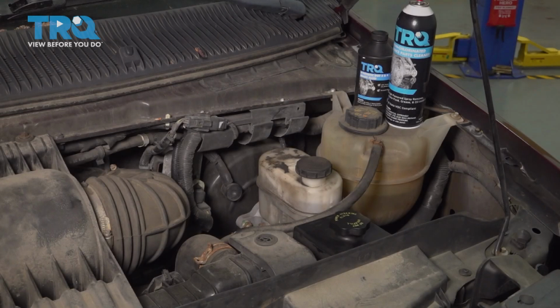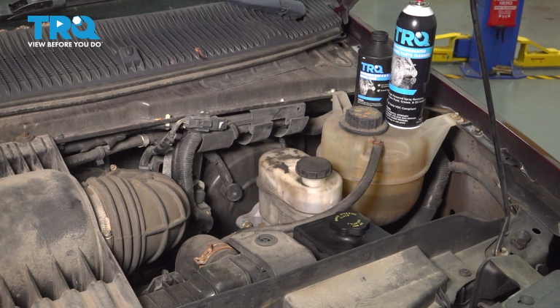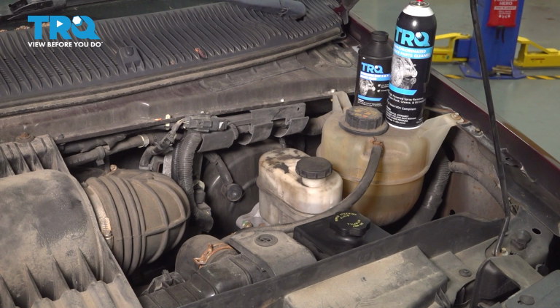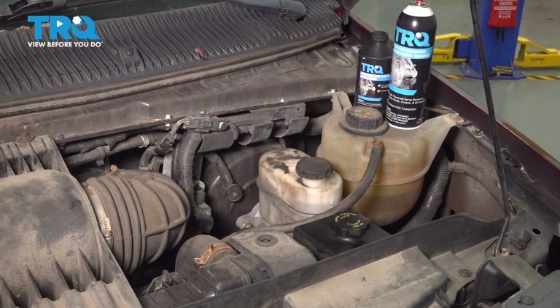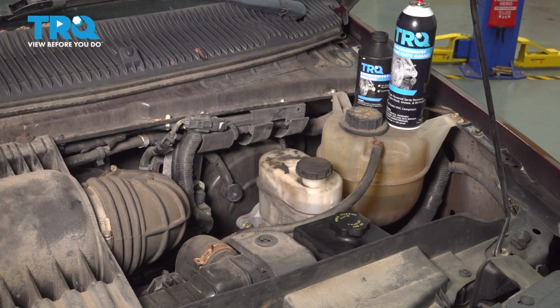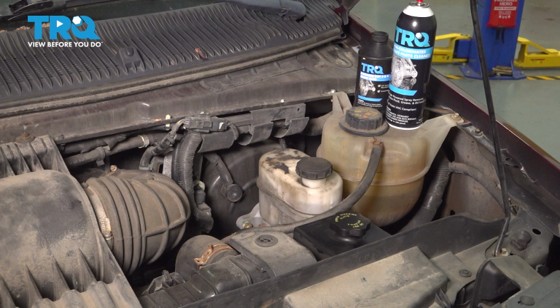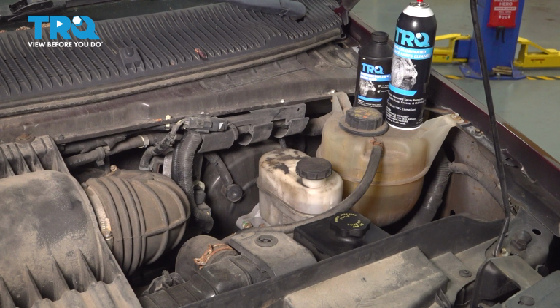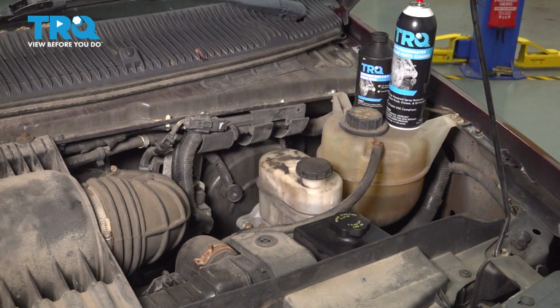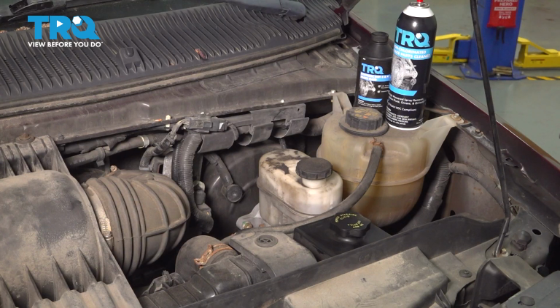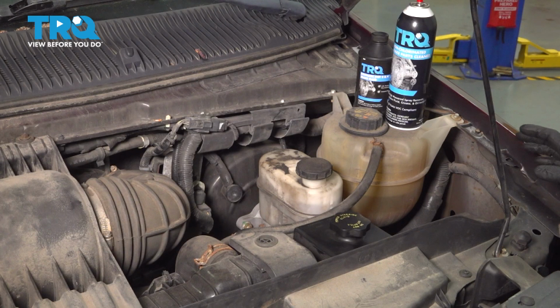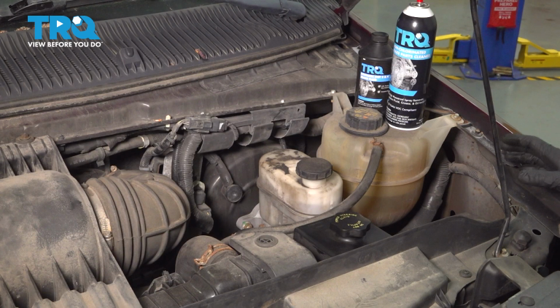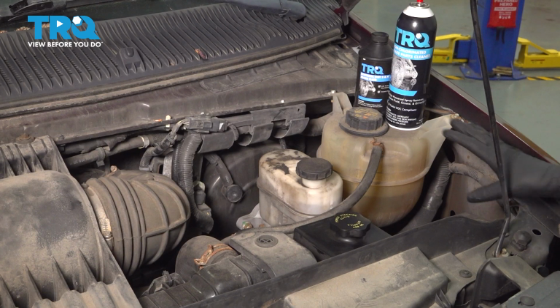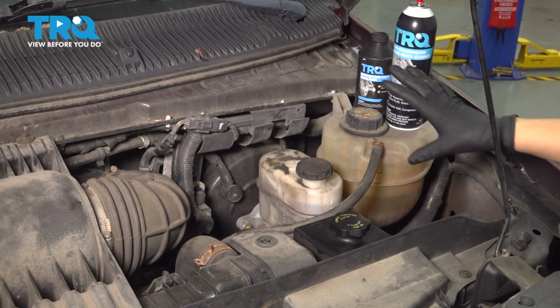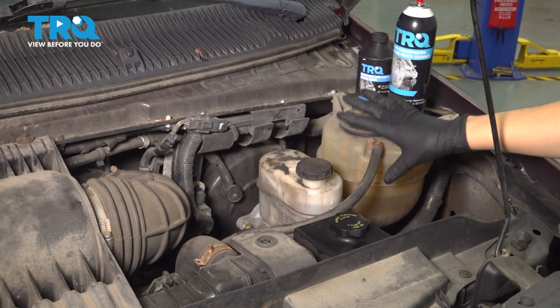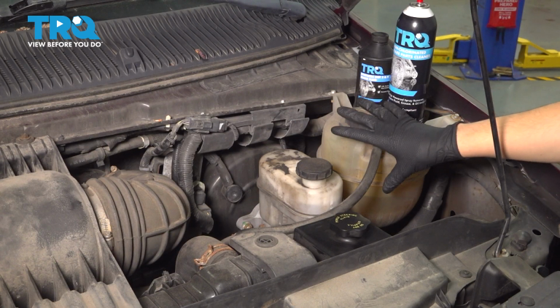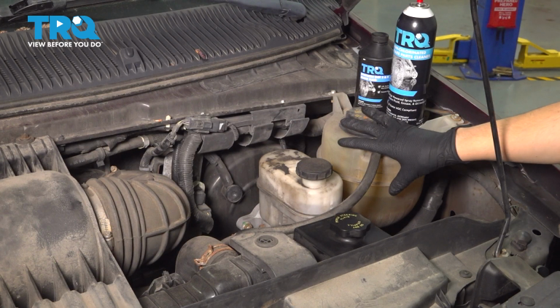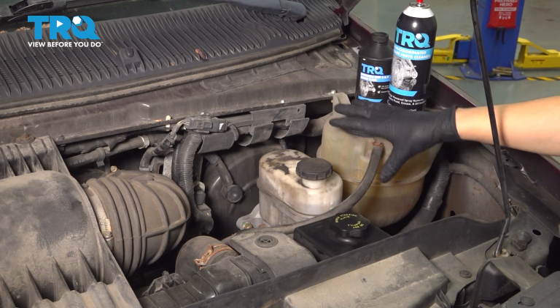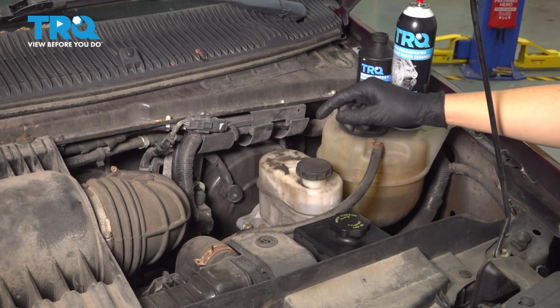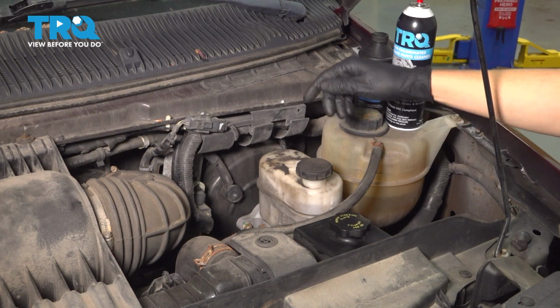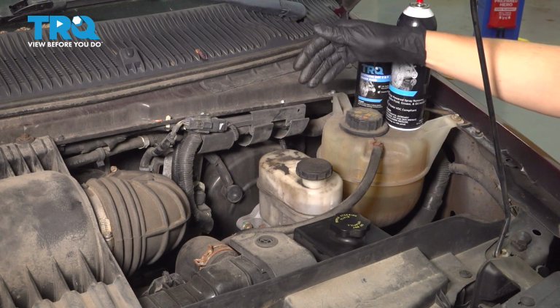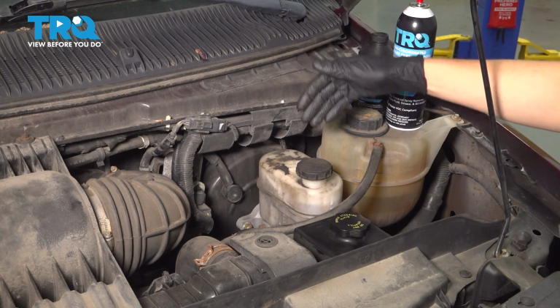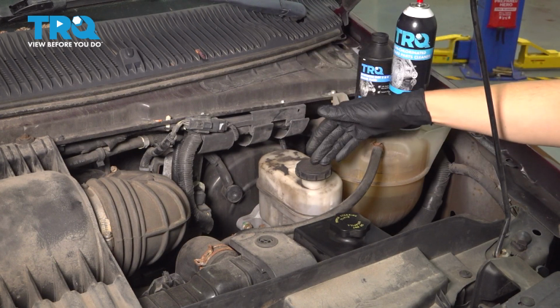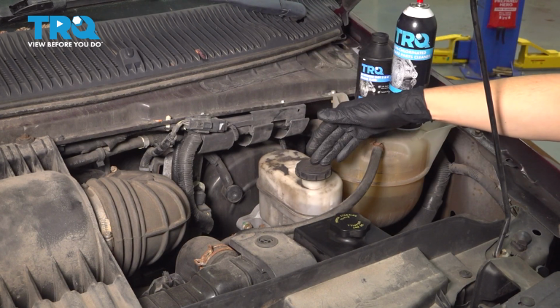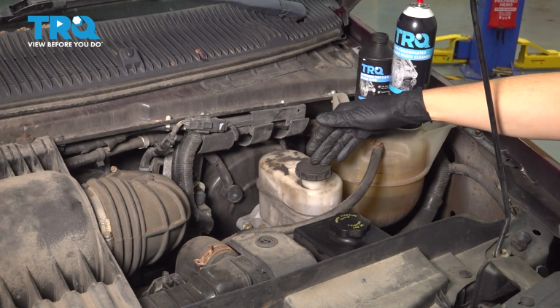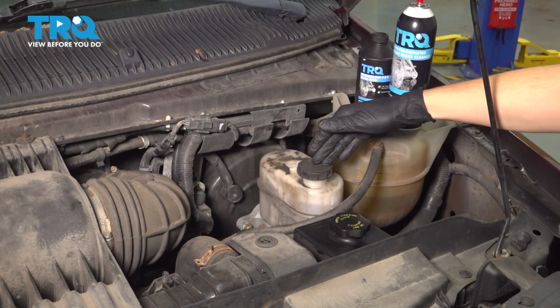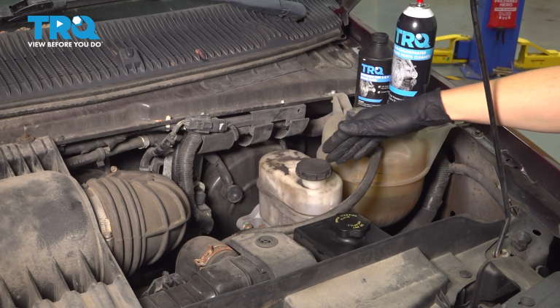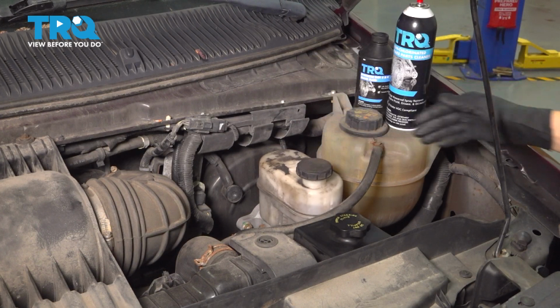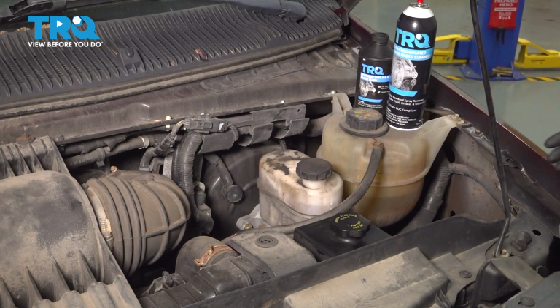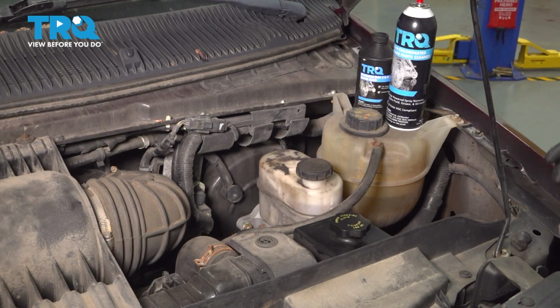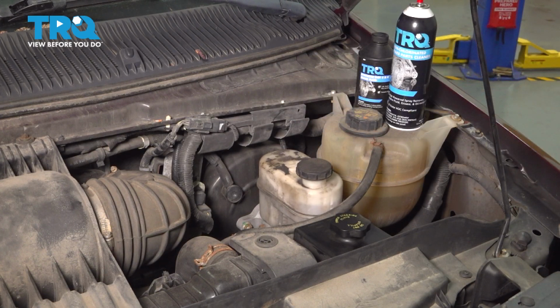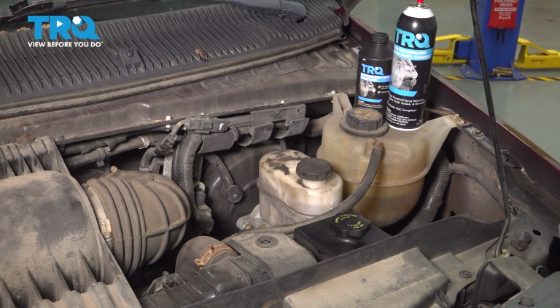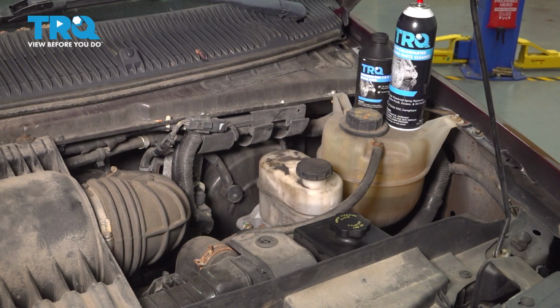Open the hood, and you'll see that on the driver's side, right next to the coolant overflow, you'll have your Brake Master Cylinder Reservoir.